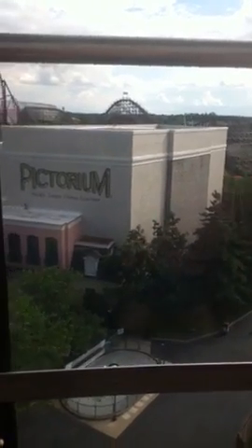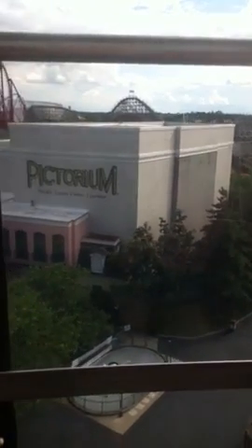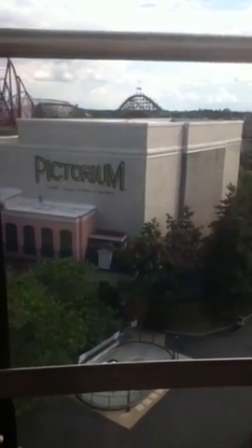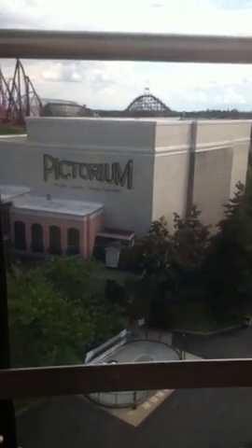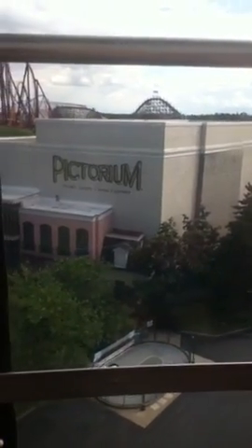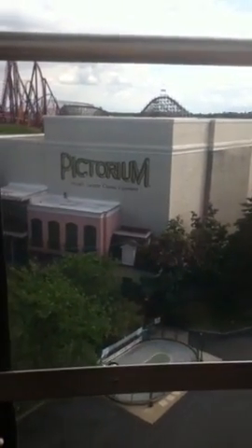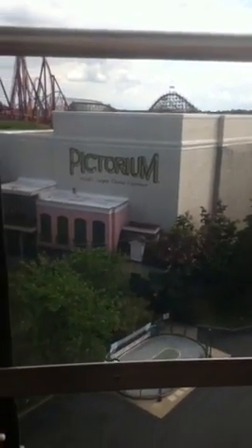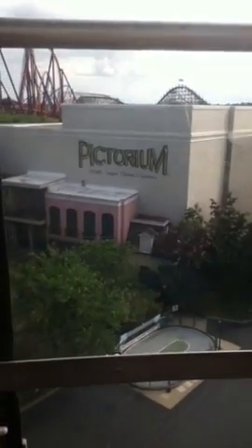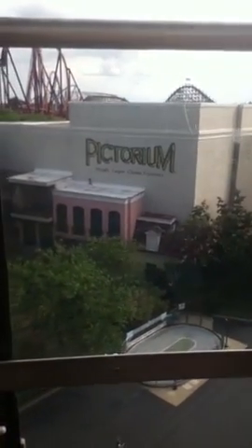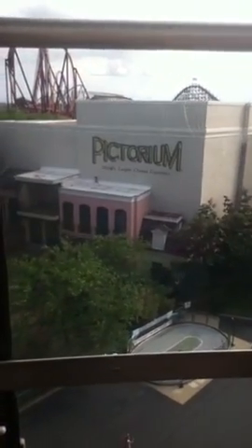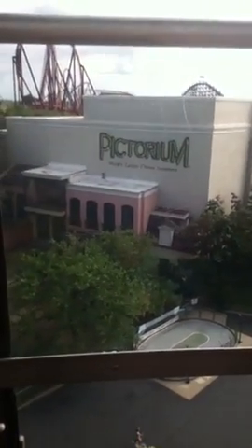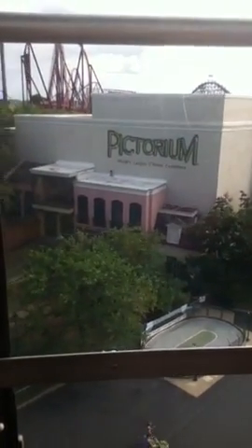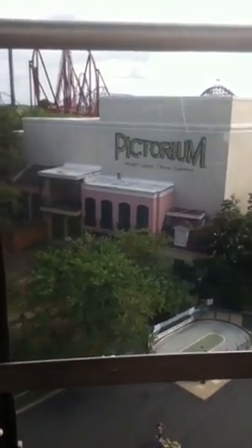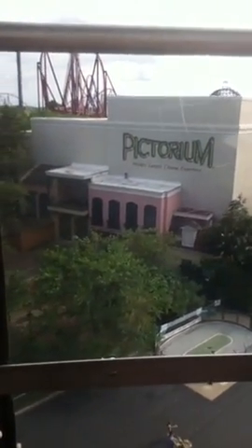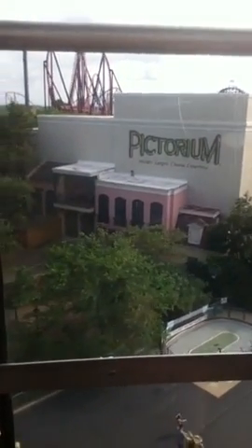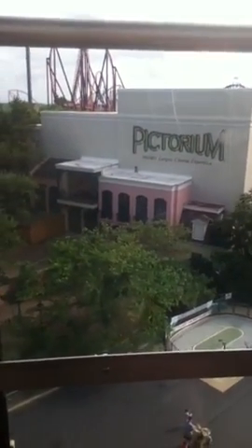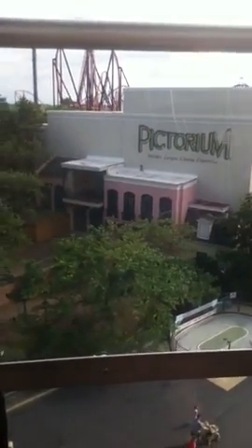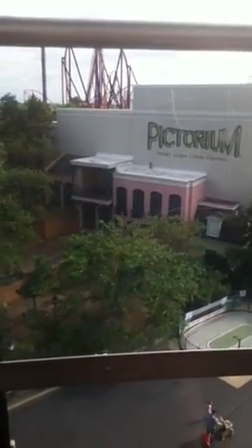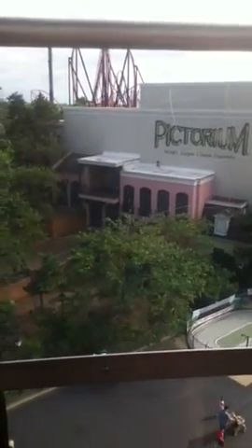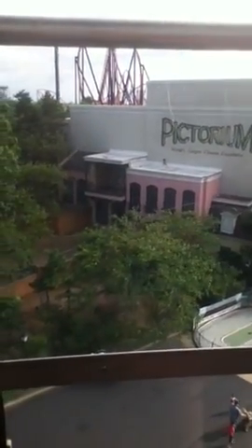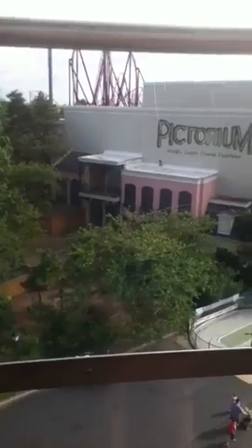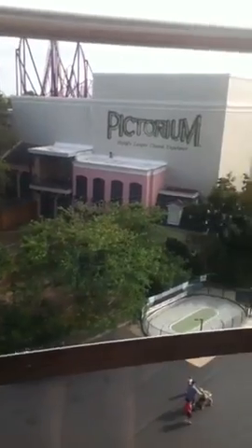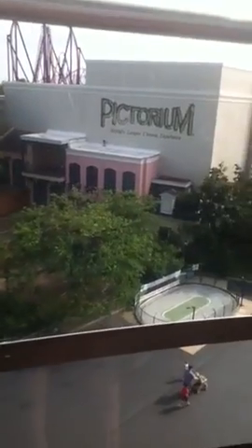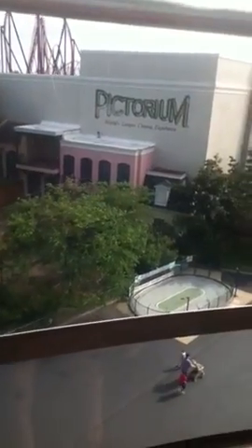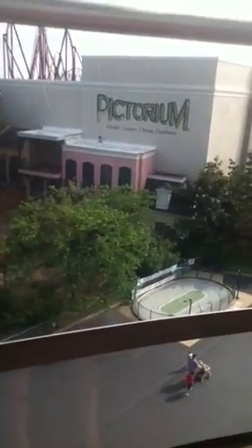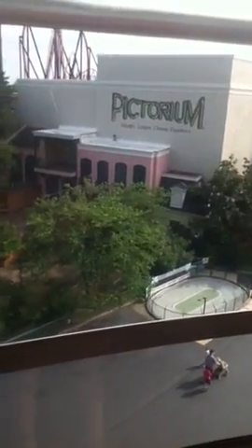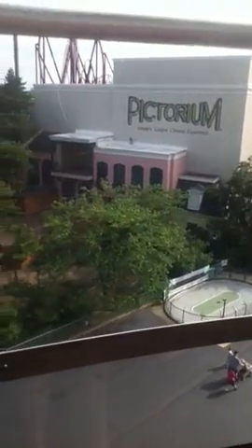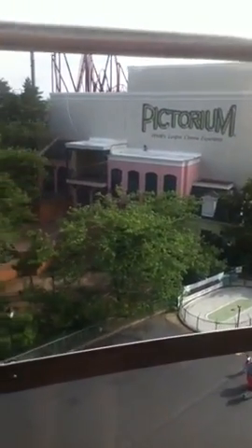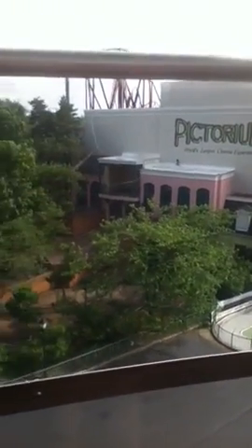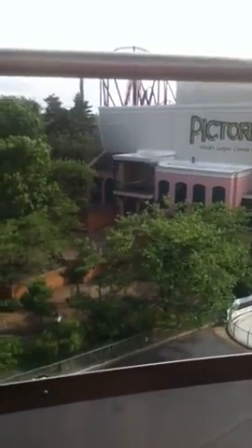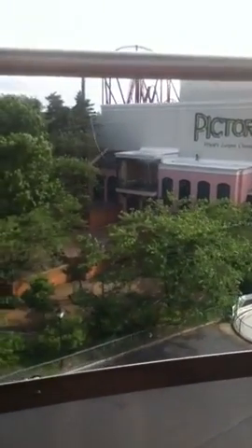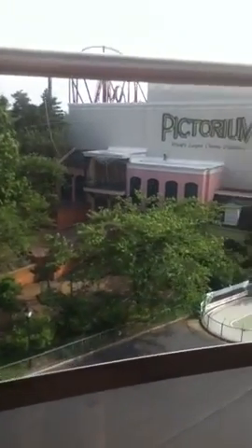Thank you for riding Skytrek Tower, and thank you for visiting the cleanest theme park in the world. We've got a great day just waiting for you at Great America.